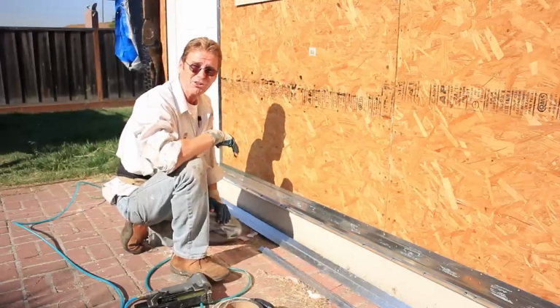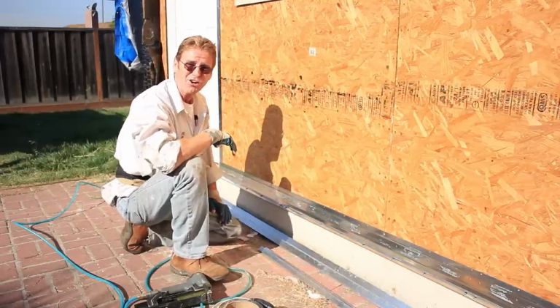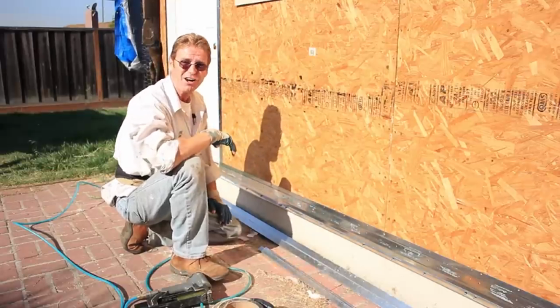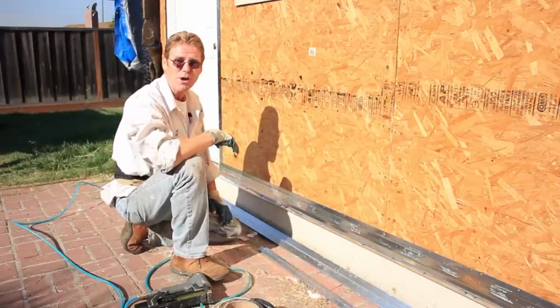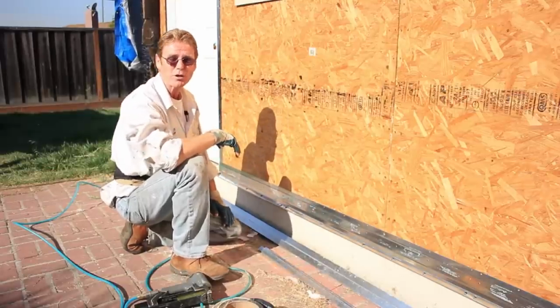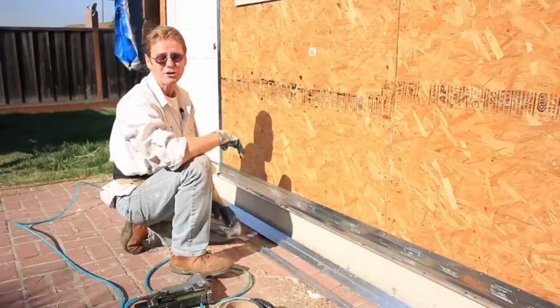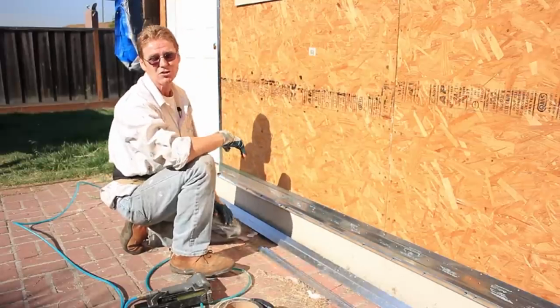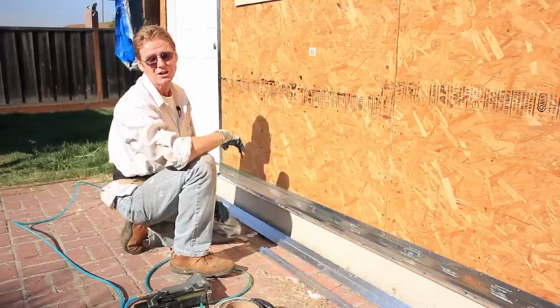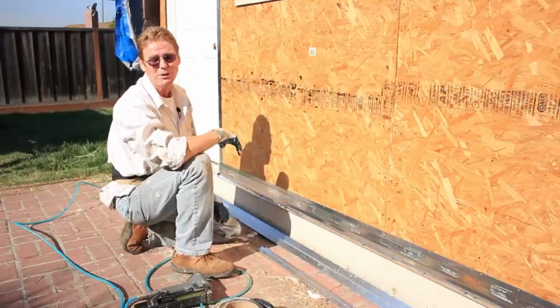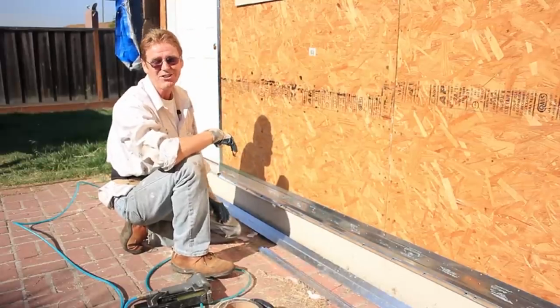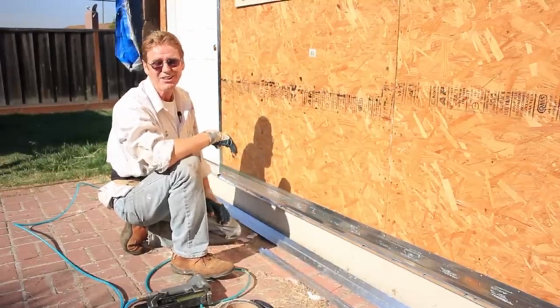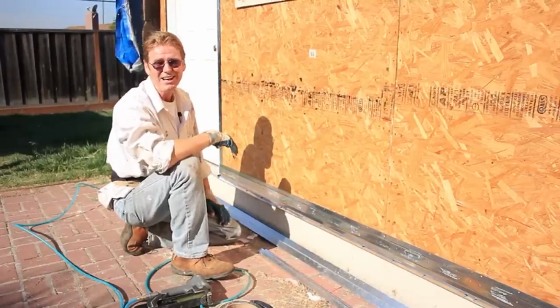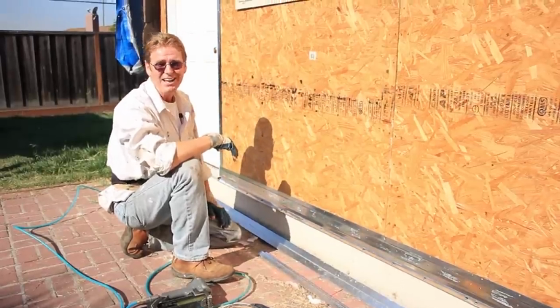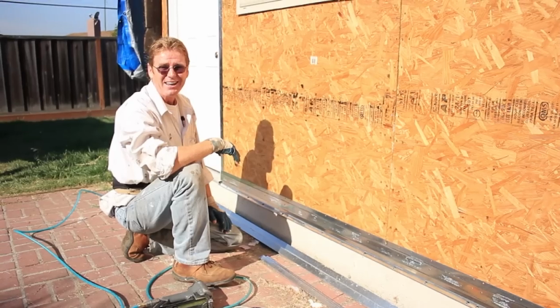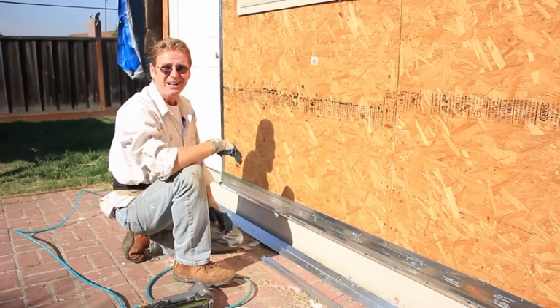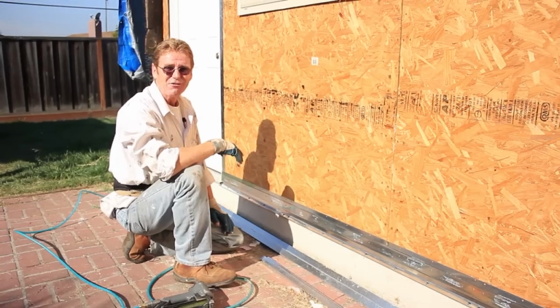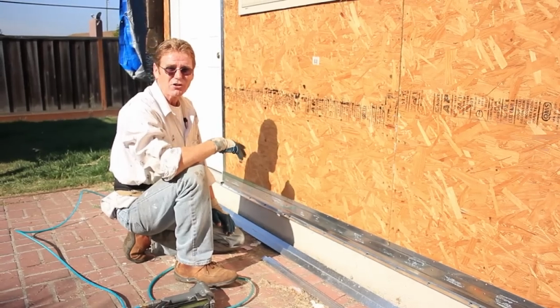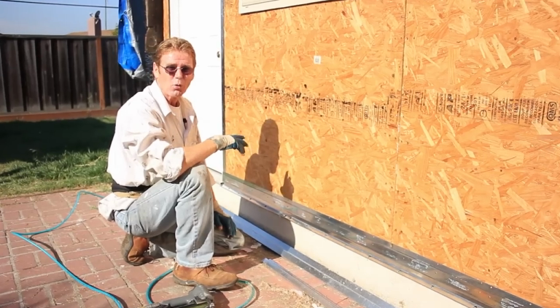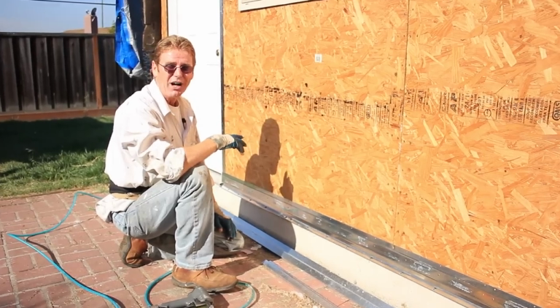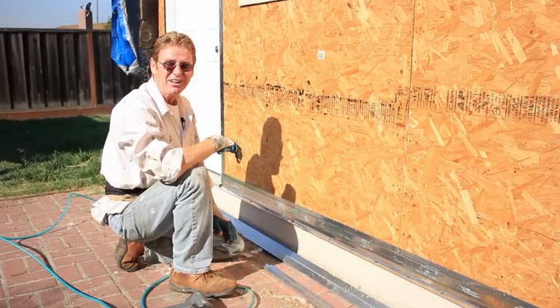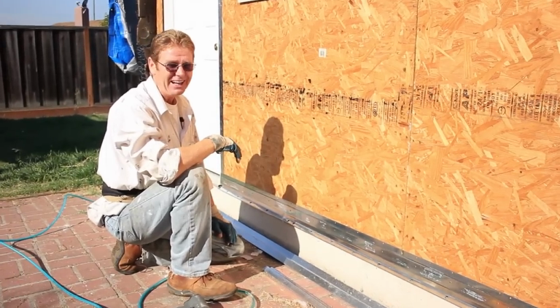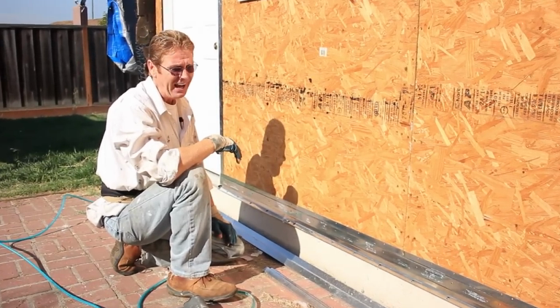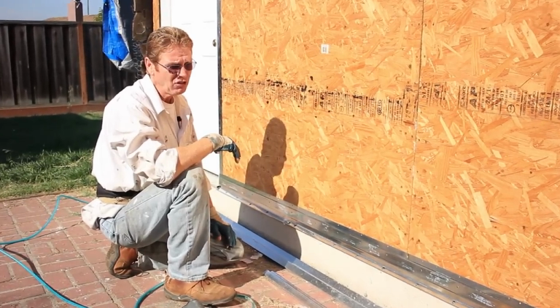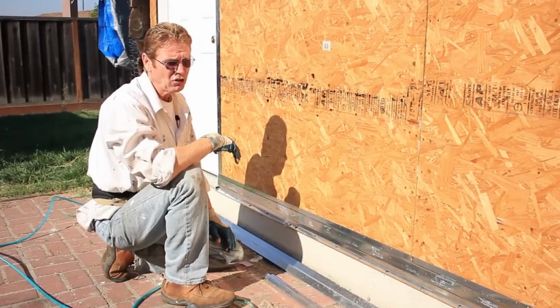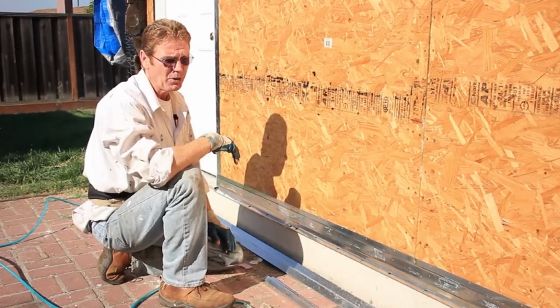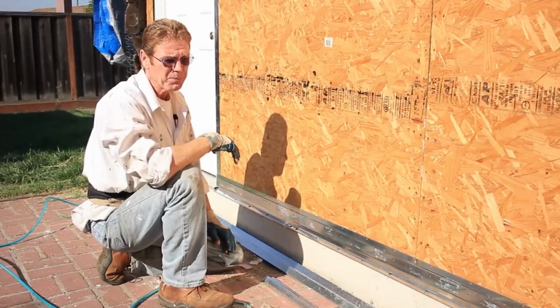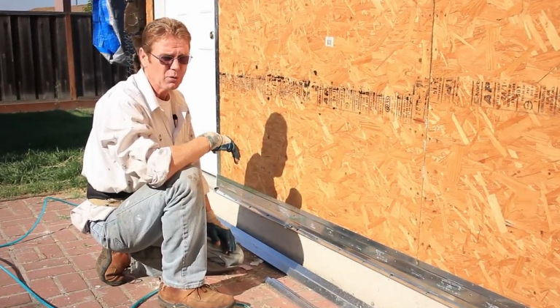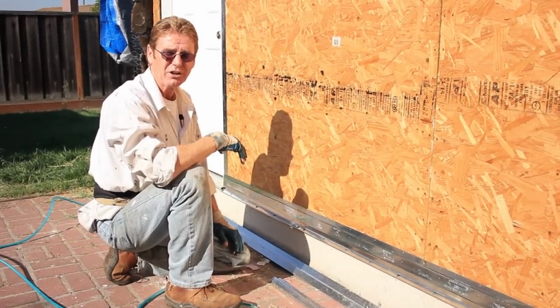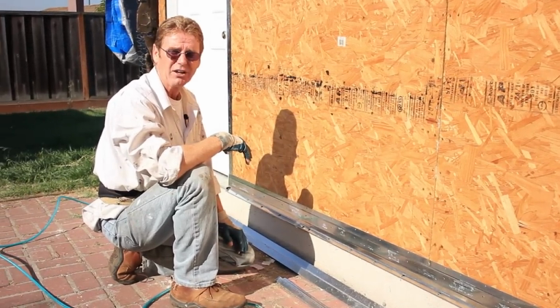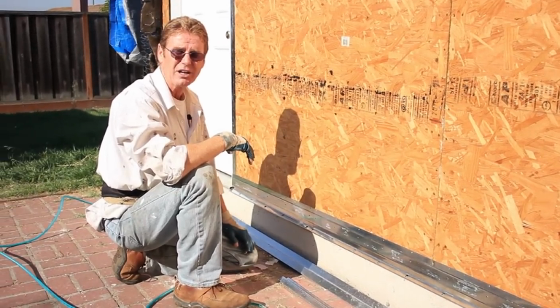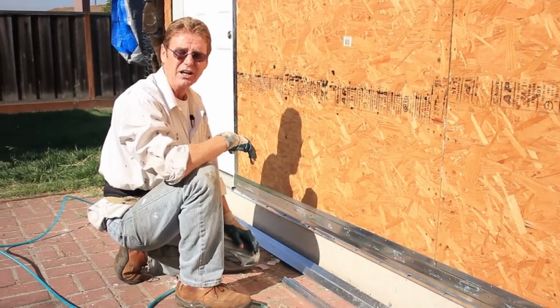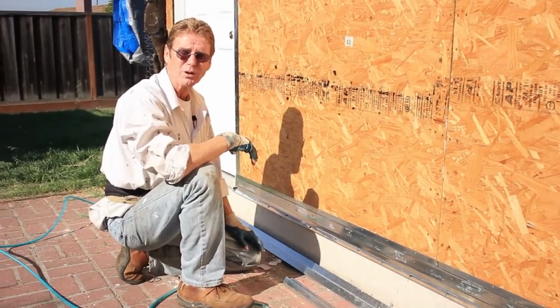Anyway, I hope you learned something there, because that's somewhat important. My name is Kirk, with Kirk Giordano Plastering. Thank you folks for watching, and as usual we'll see you guys on the next one.